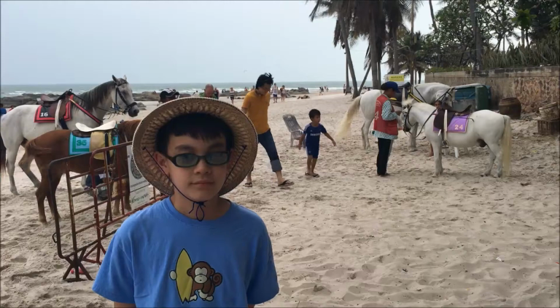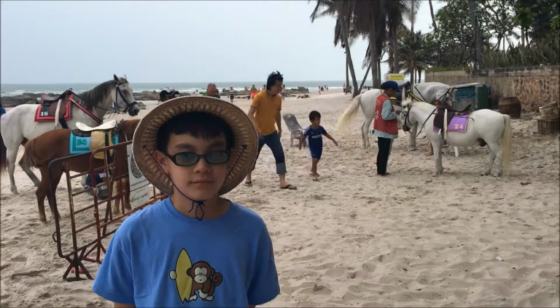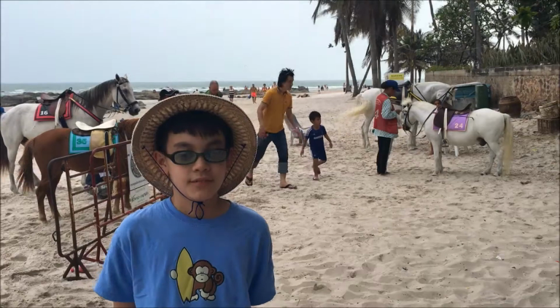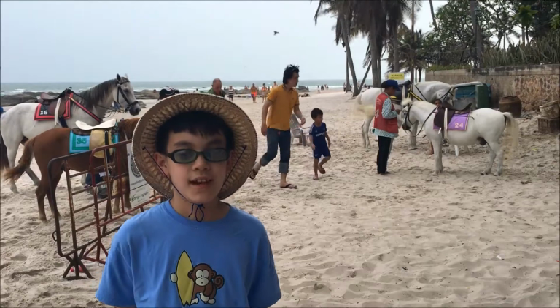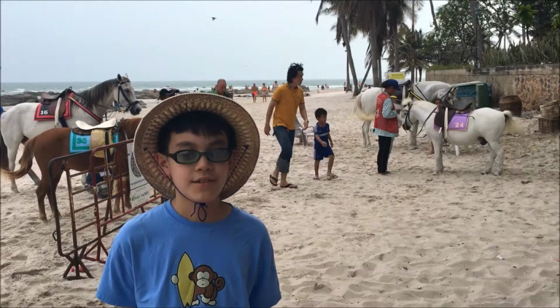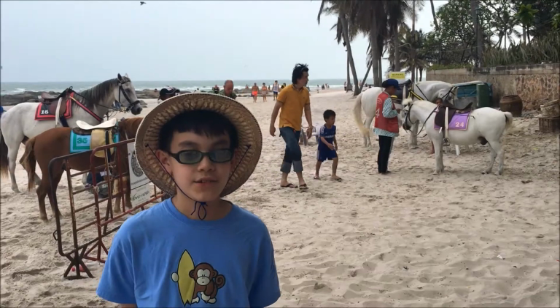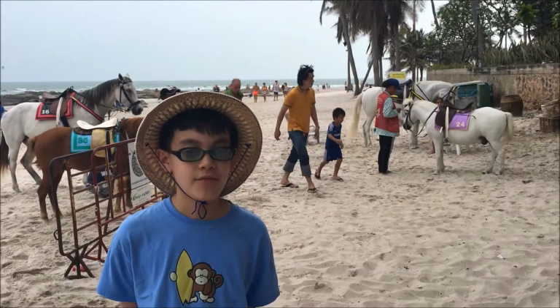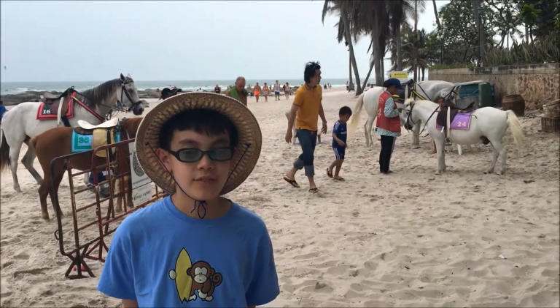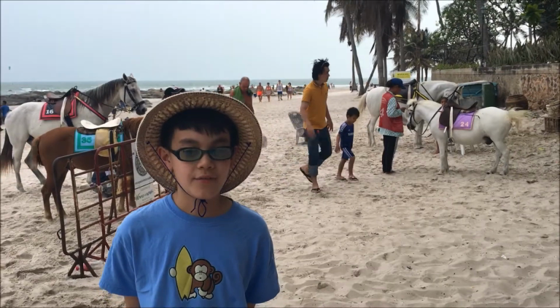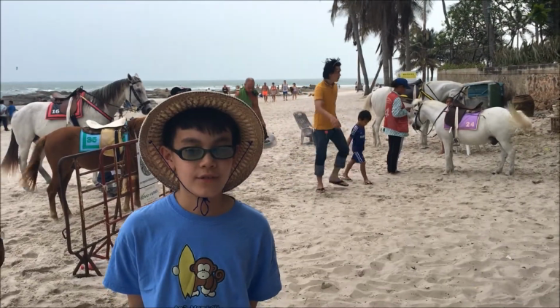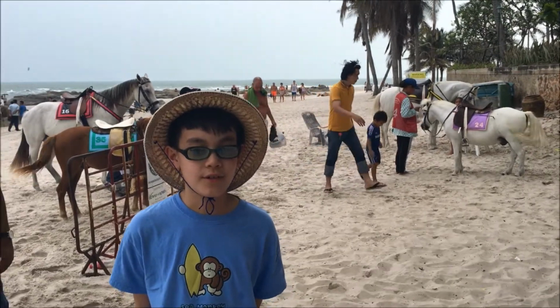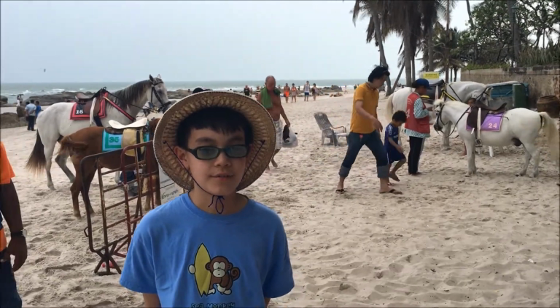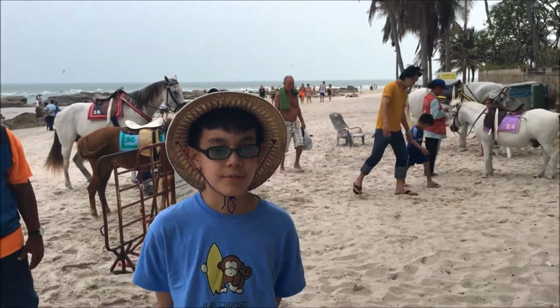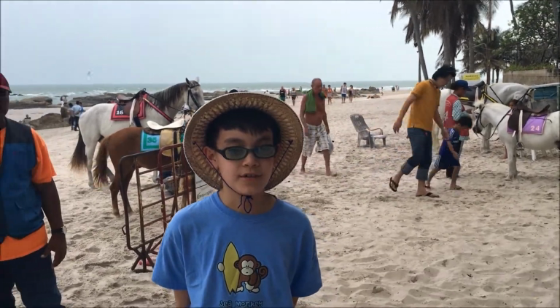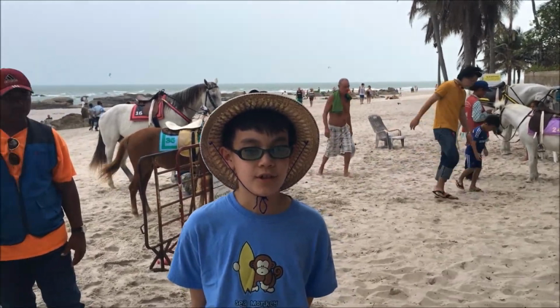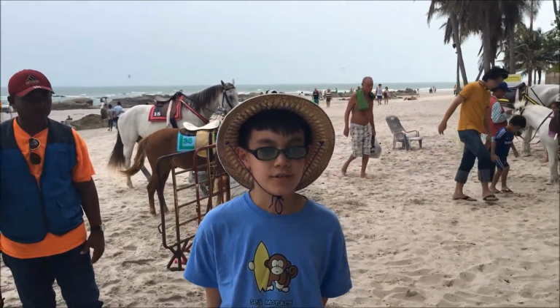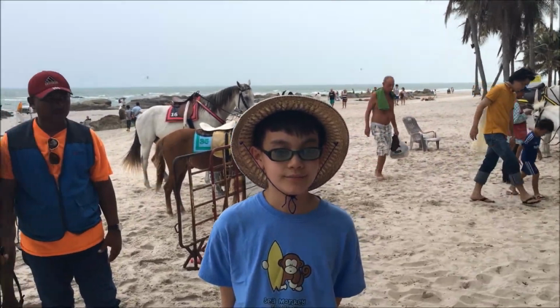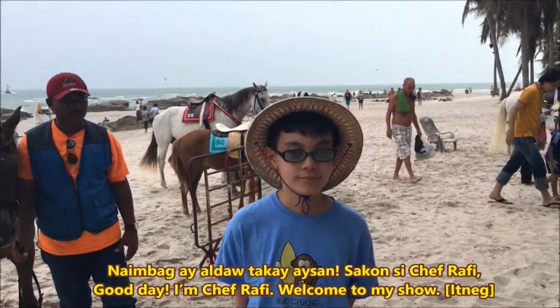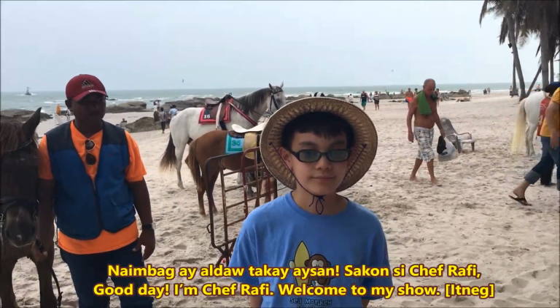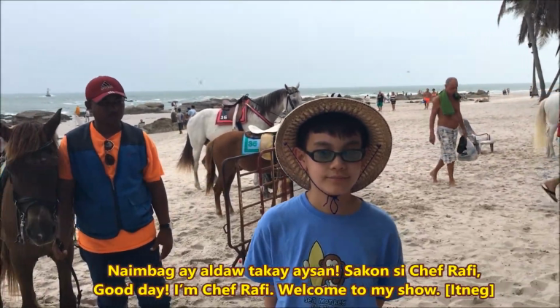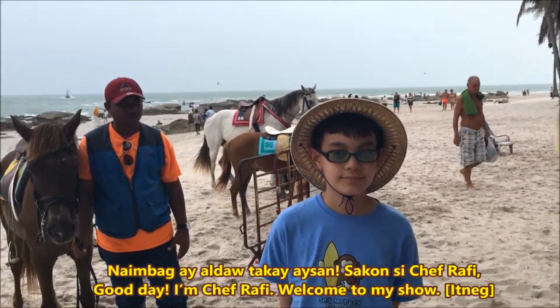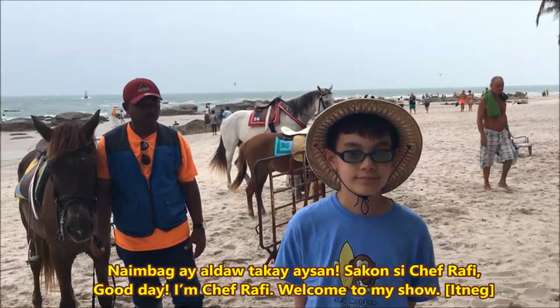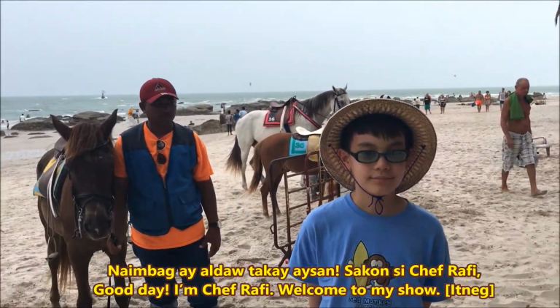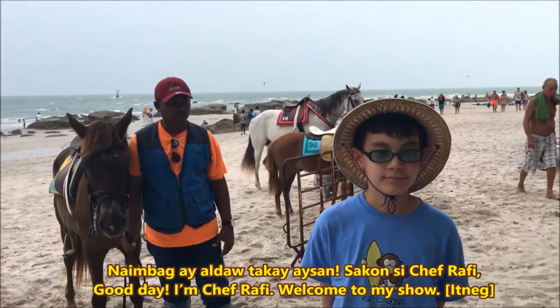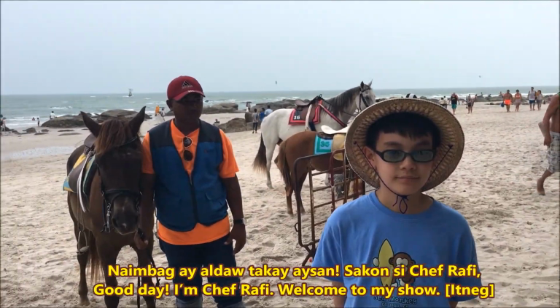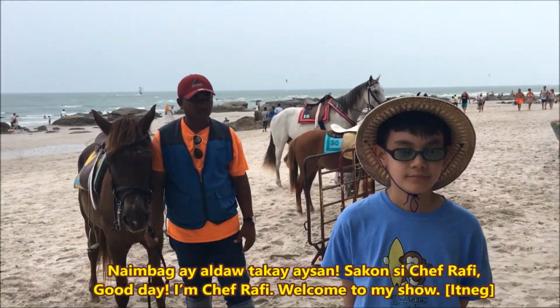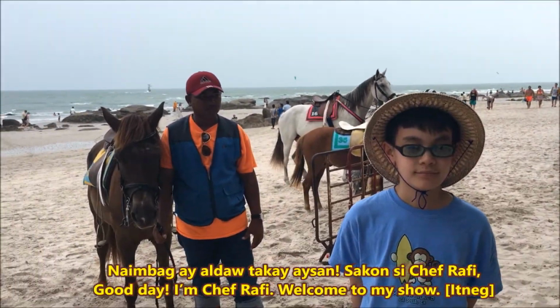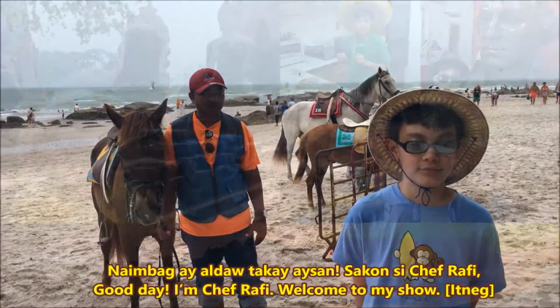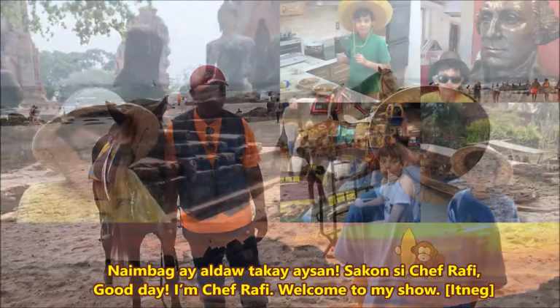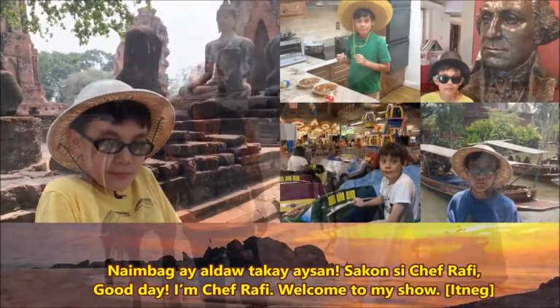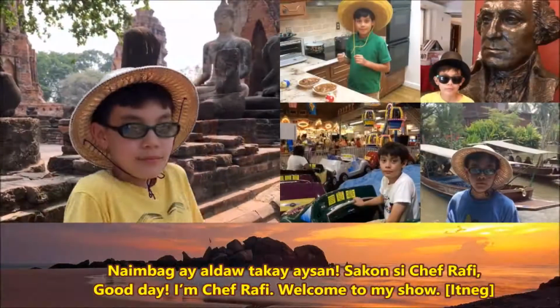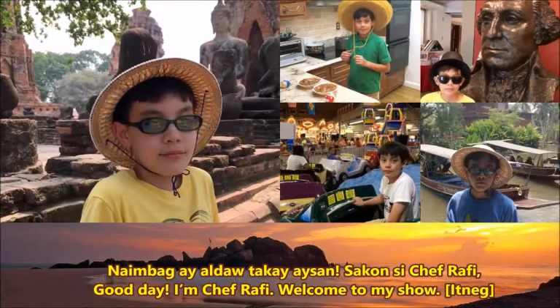Hi, this is Chef Rafi and welcome to my show. The name is Chef Rafi.